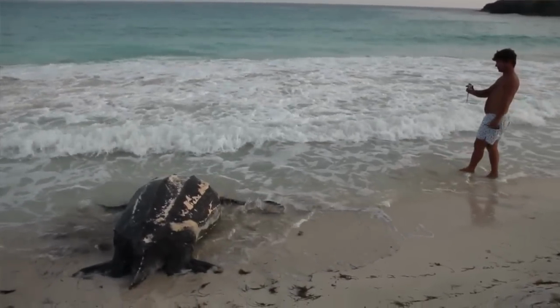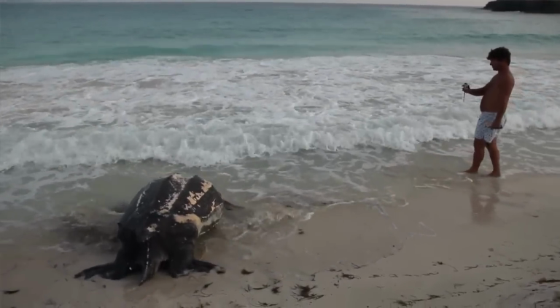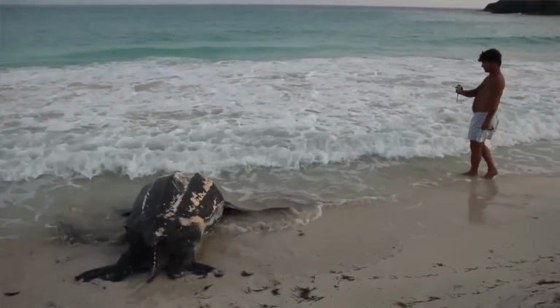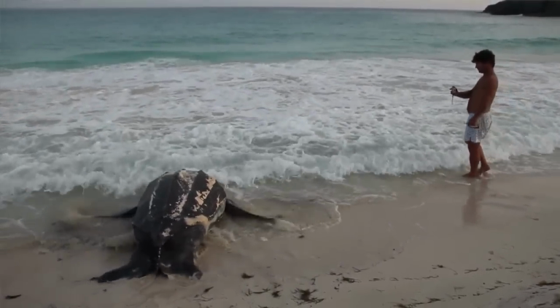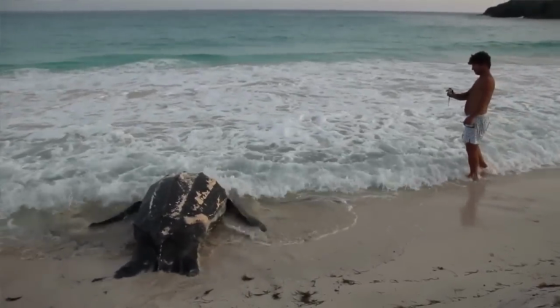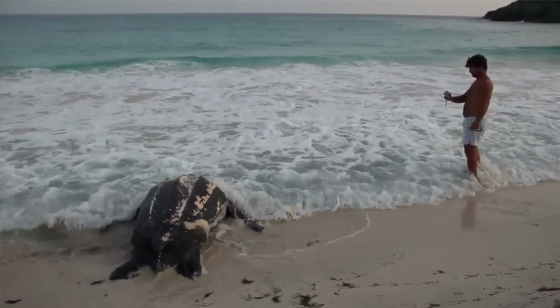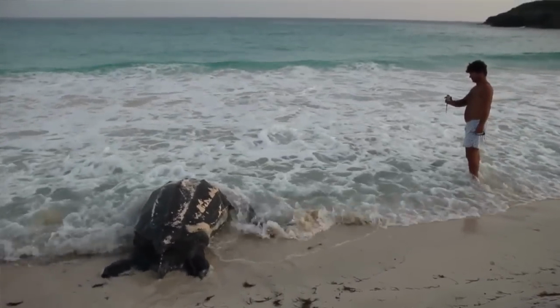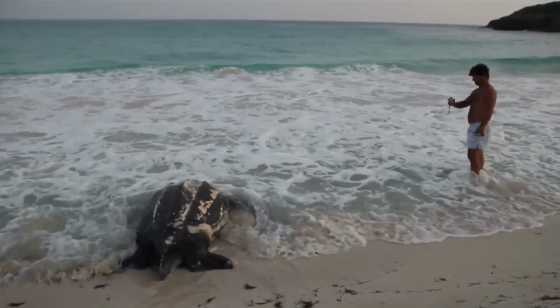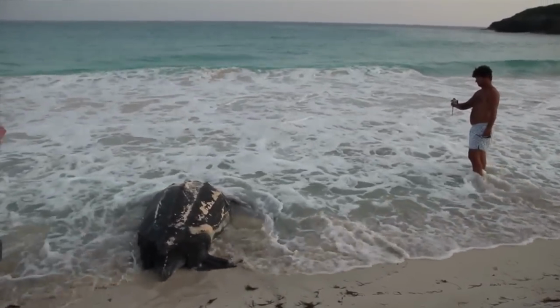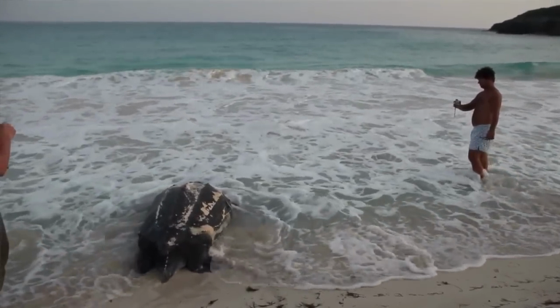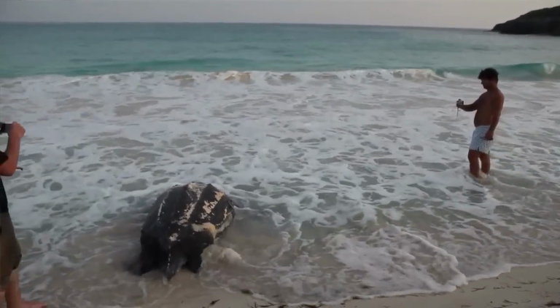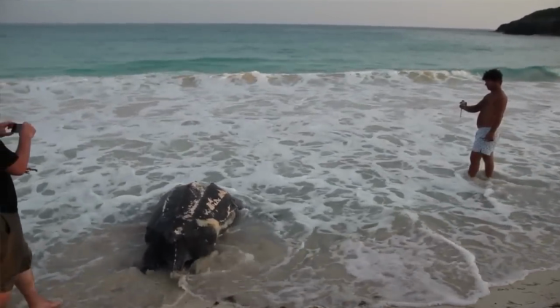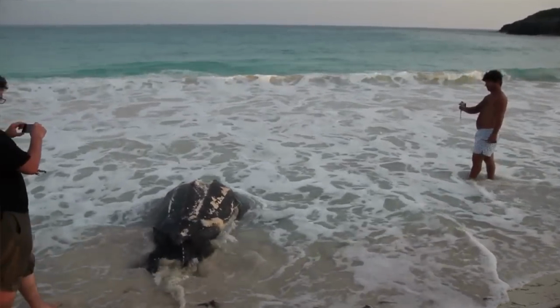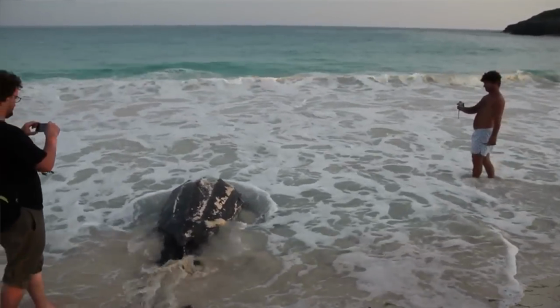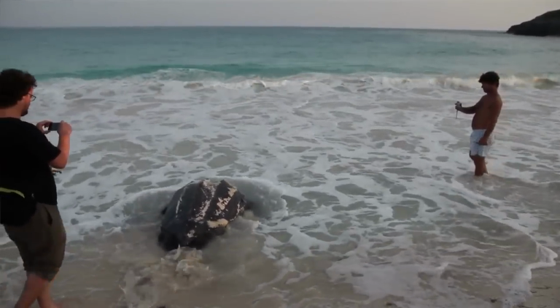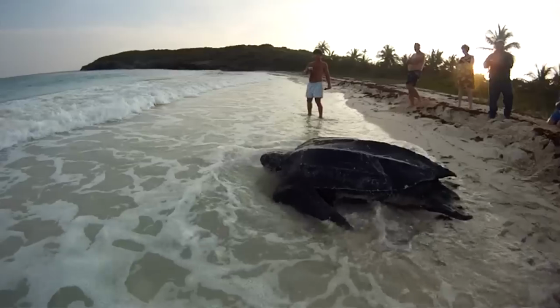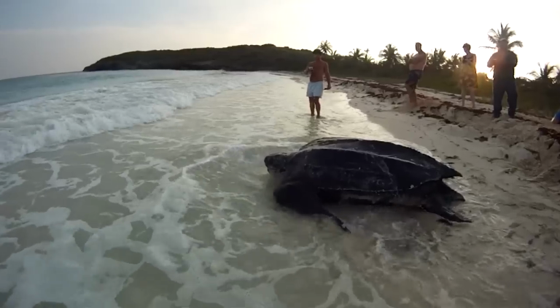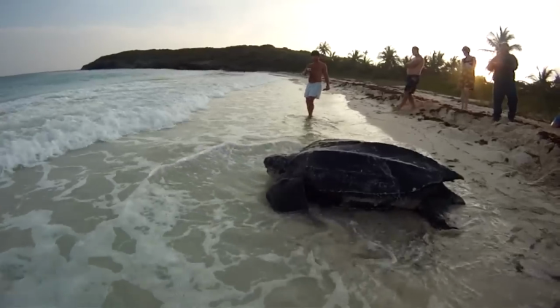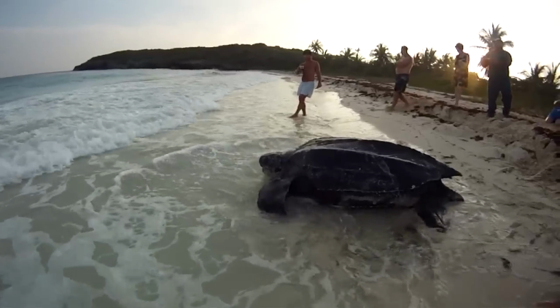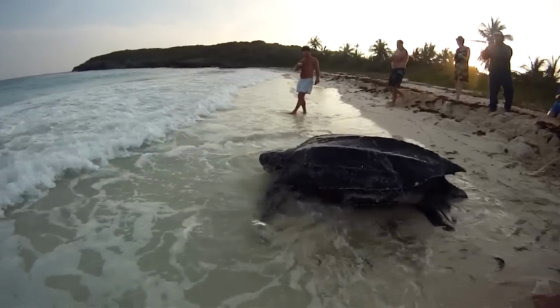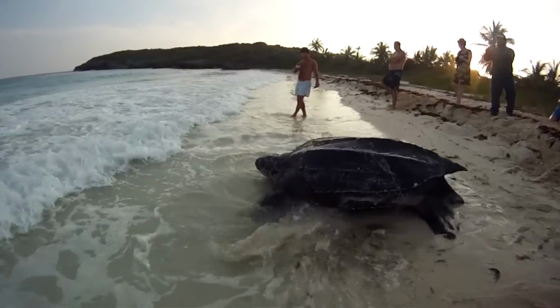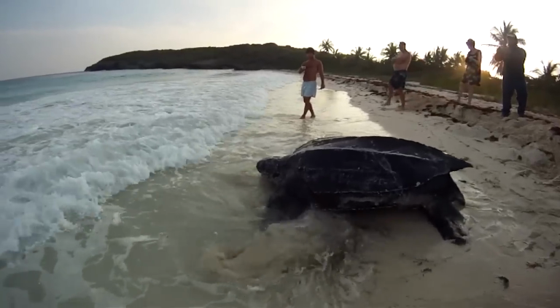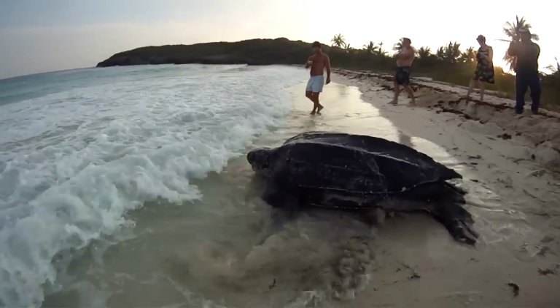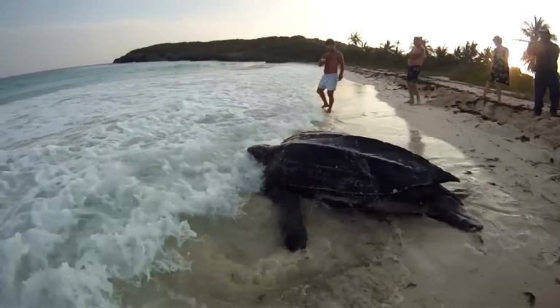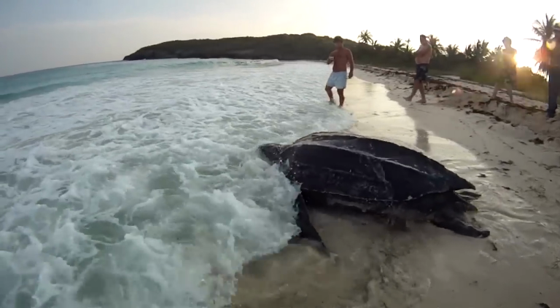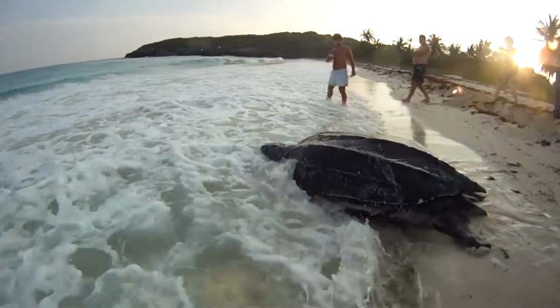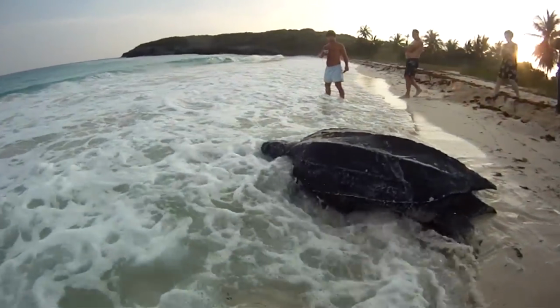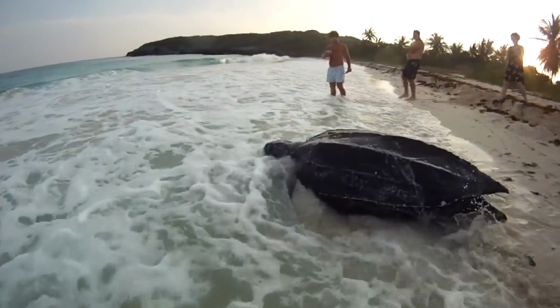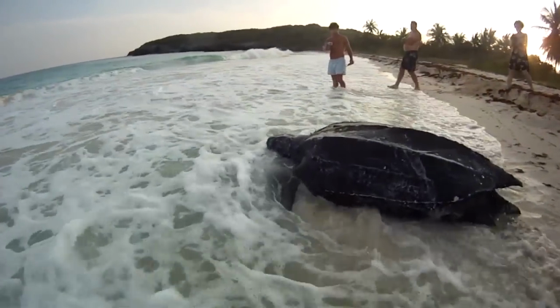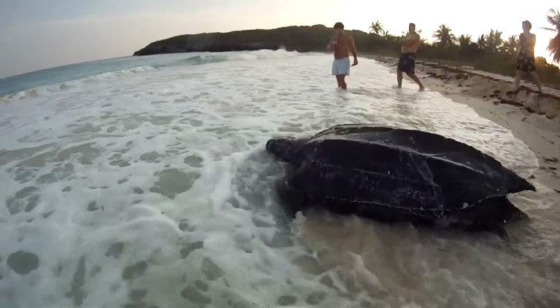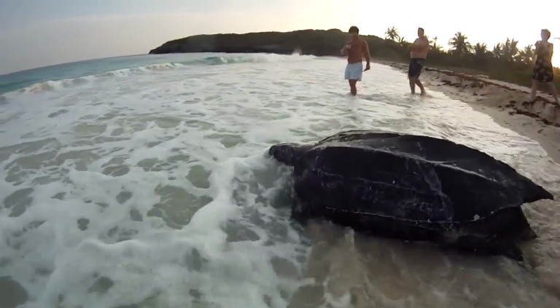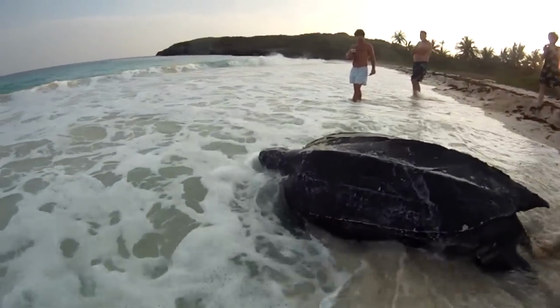And this is an endangered creature? We don't have a lot left in the world? Yes, all the sea turtles are protected because they are considered an endangered species.